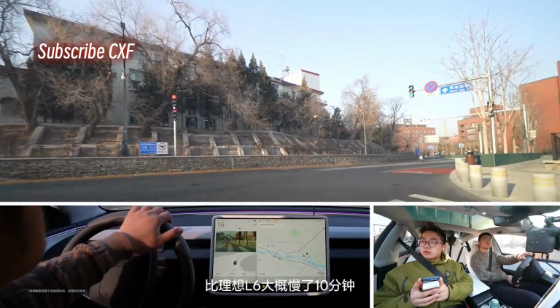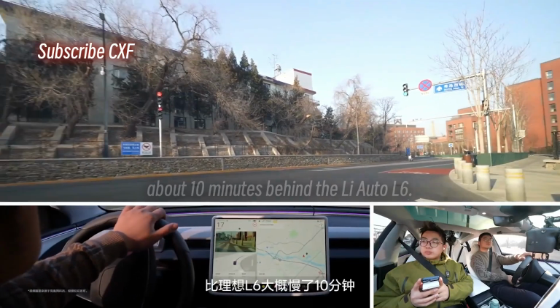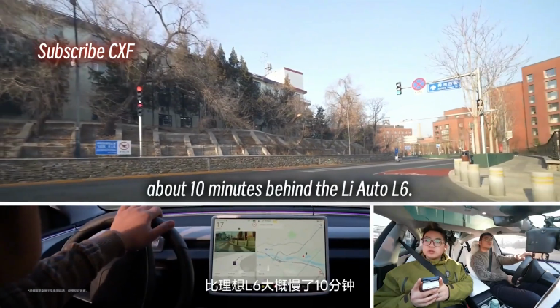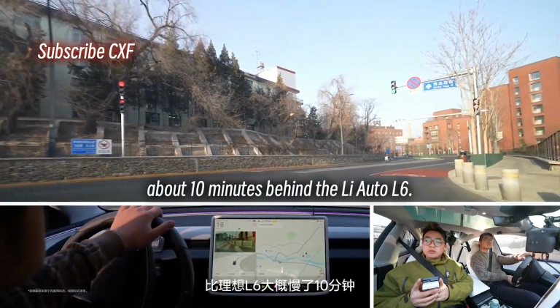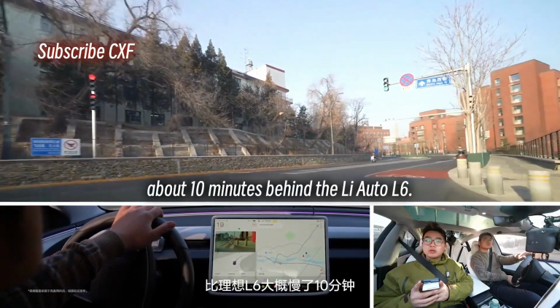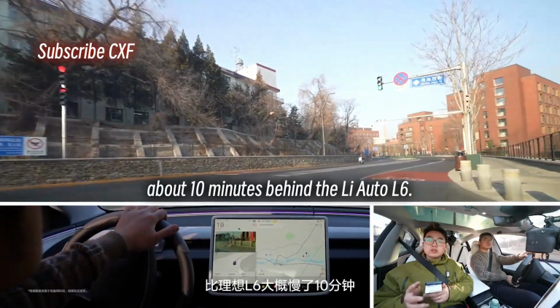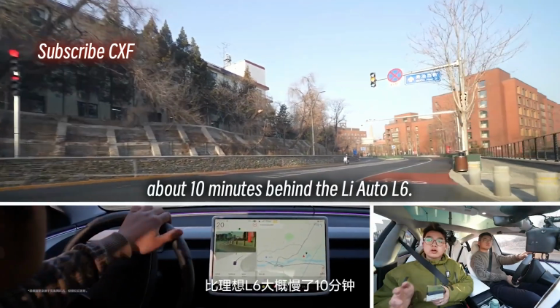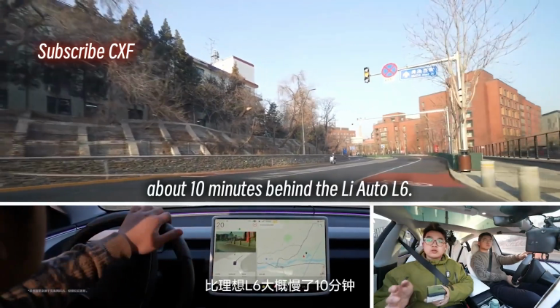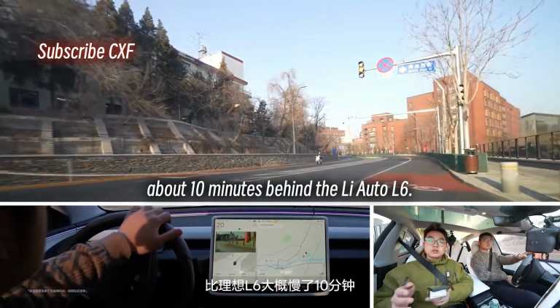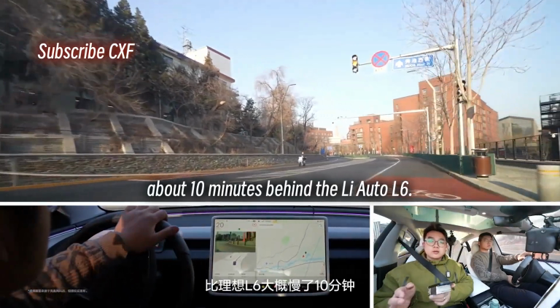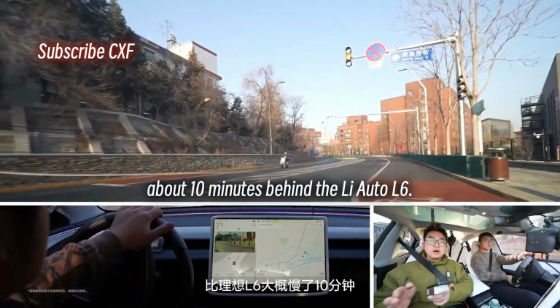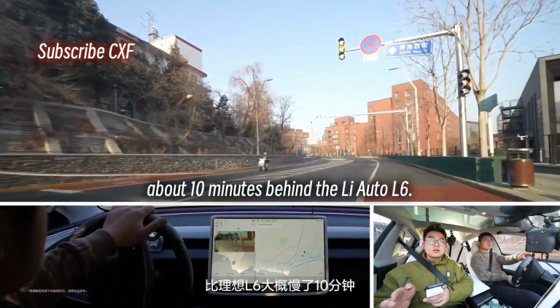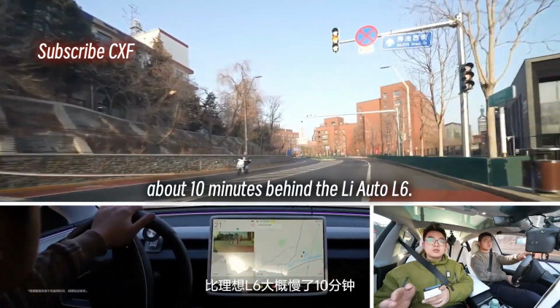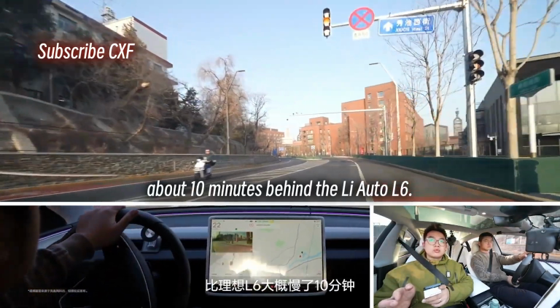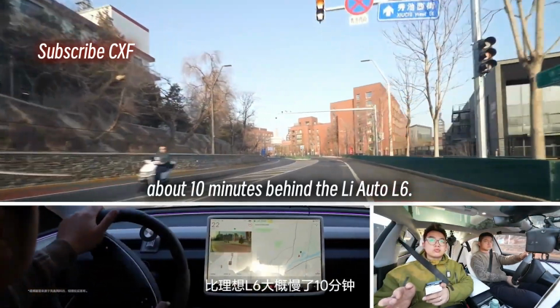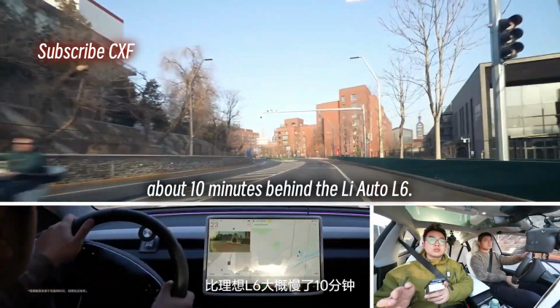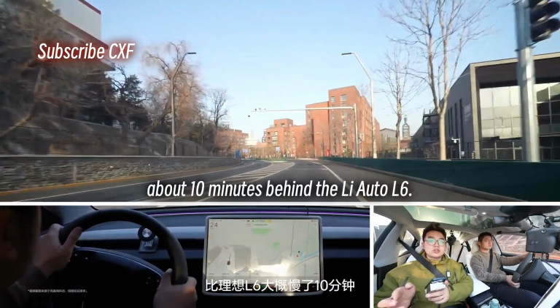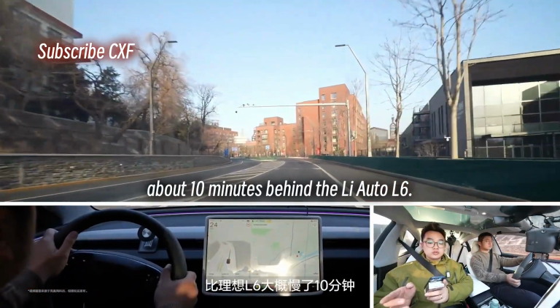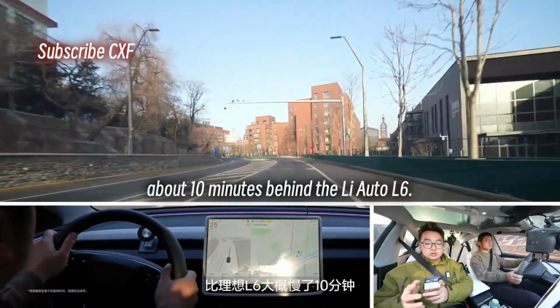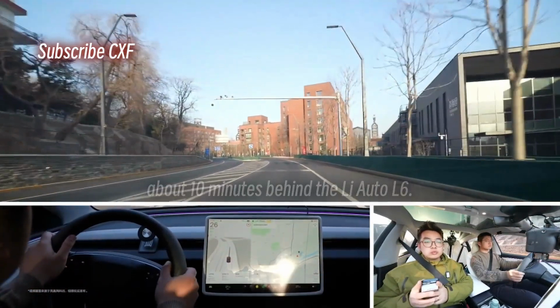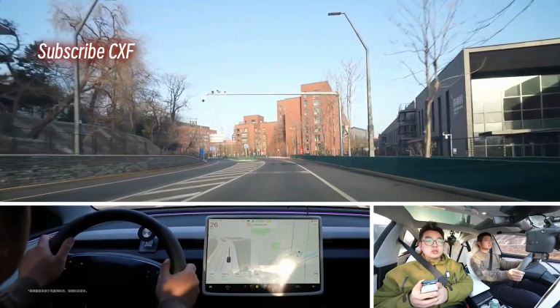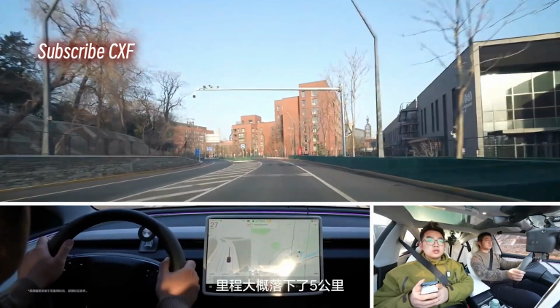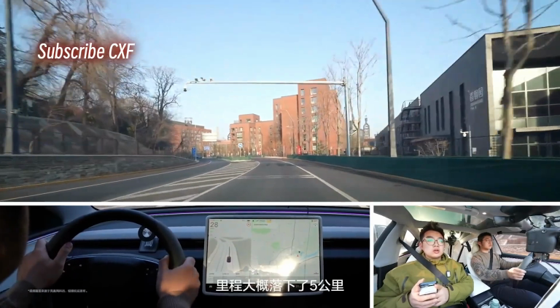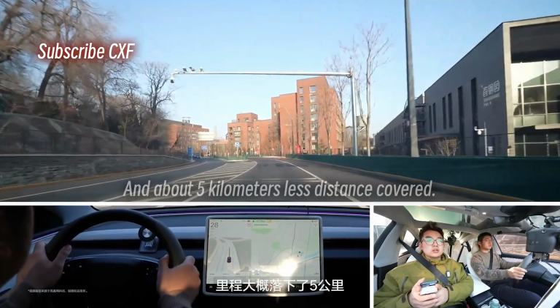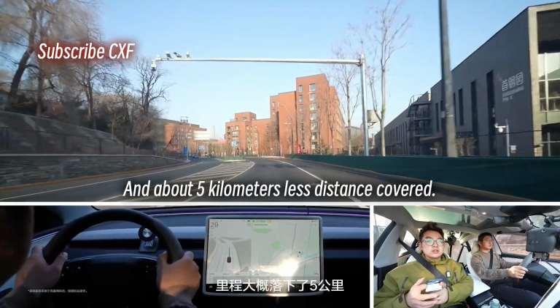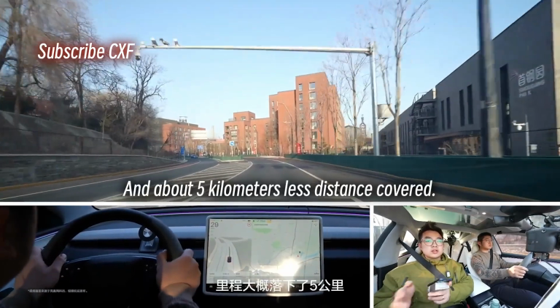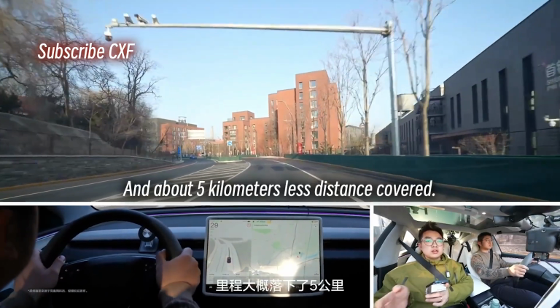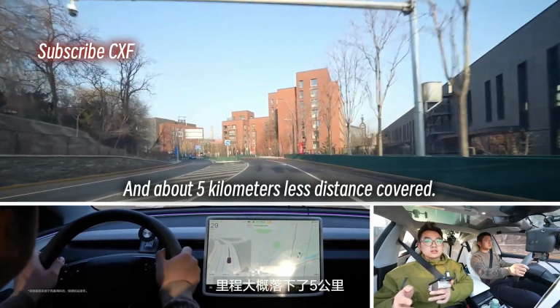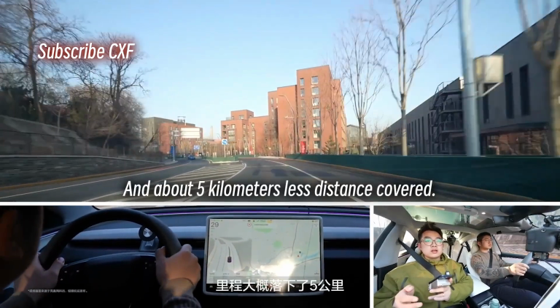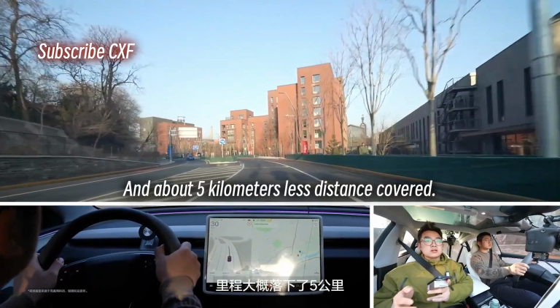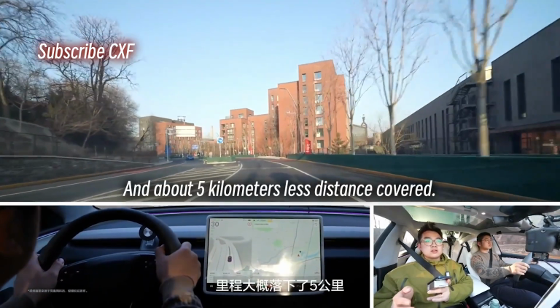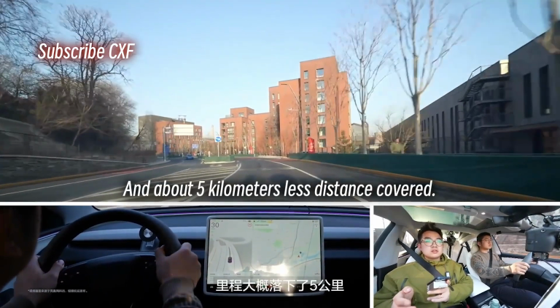We've arrived. The Tesla Model 3 got here around 4:40 PM — about 10 minutes behind the Li Auto L6, and about 5 km less distance covered.